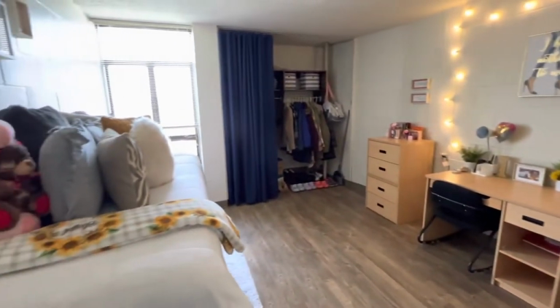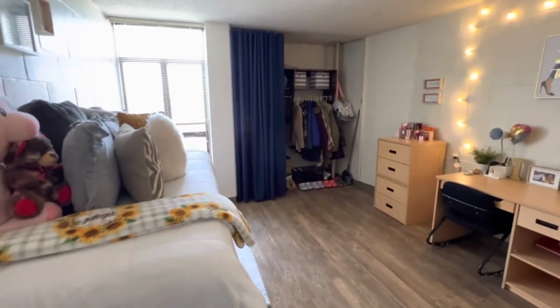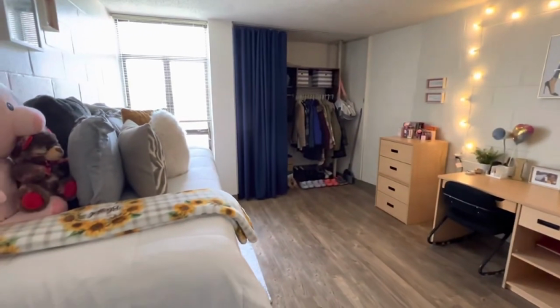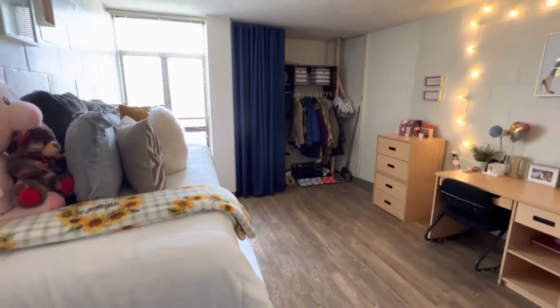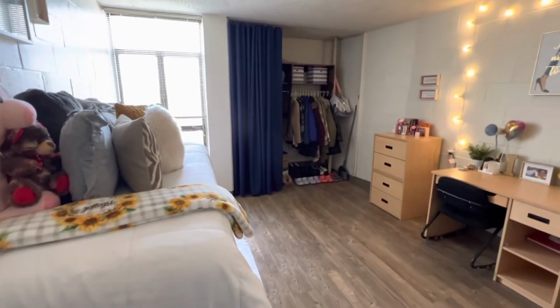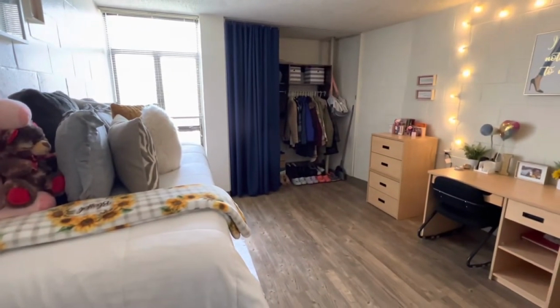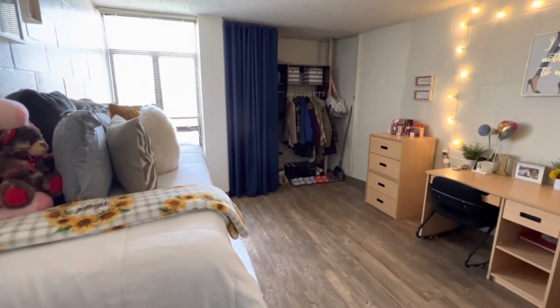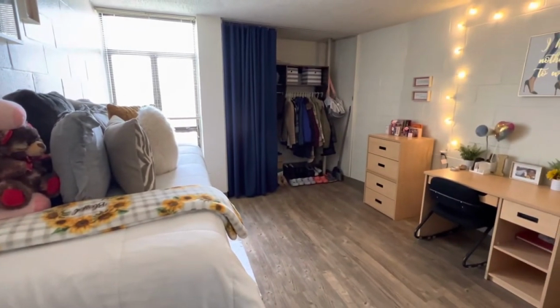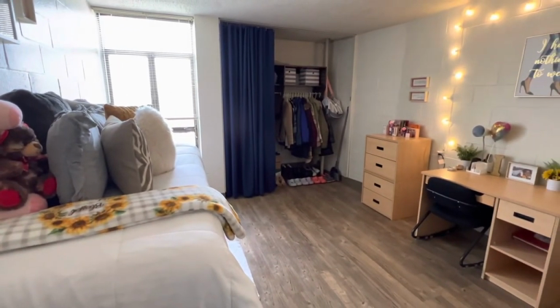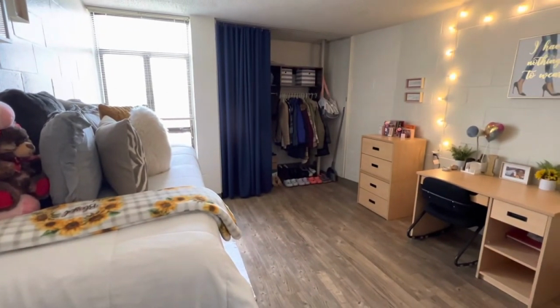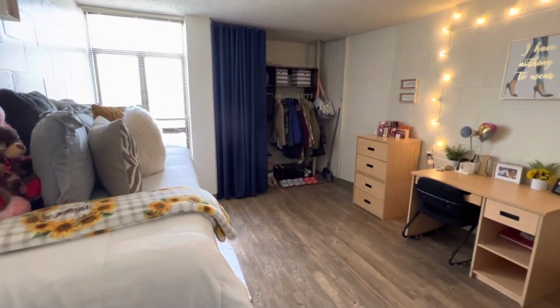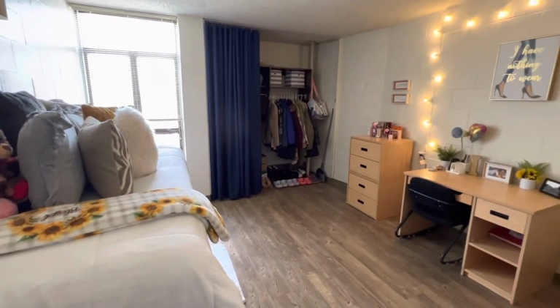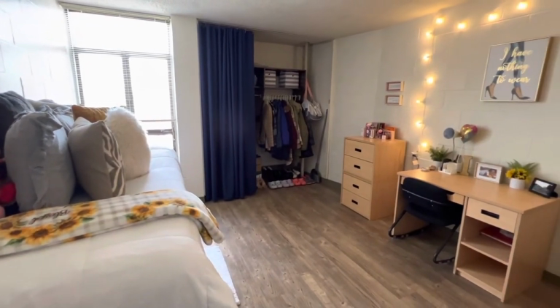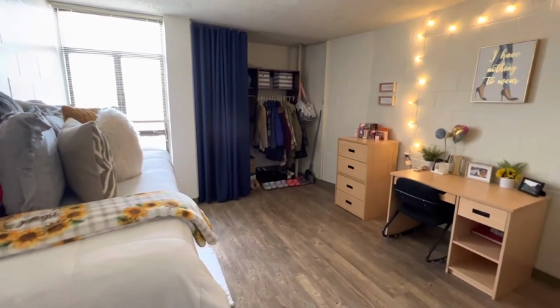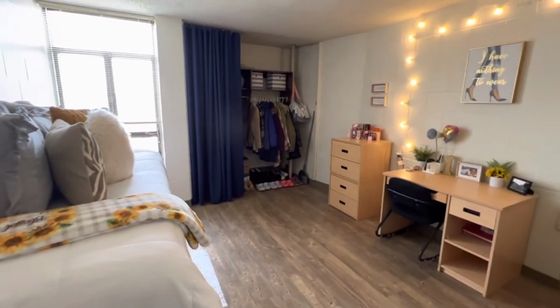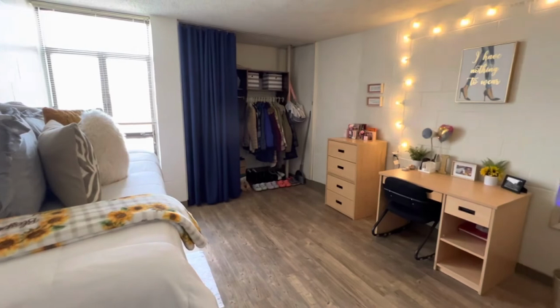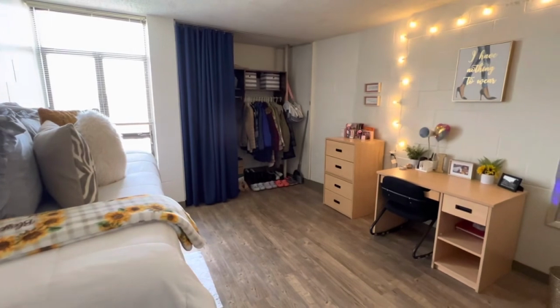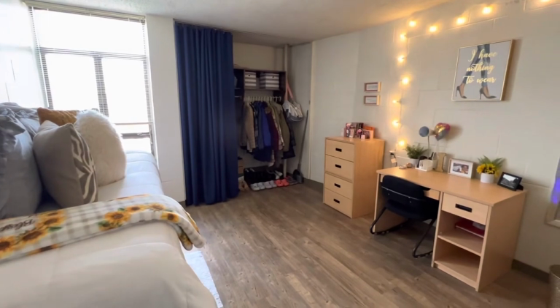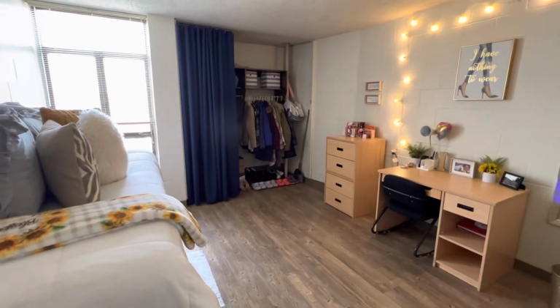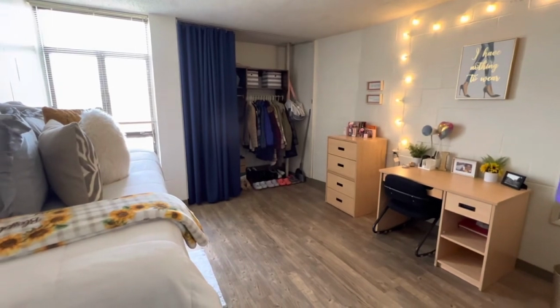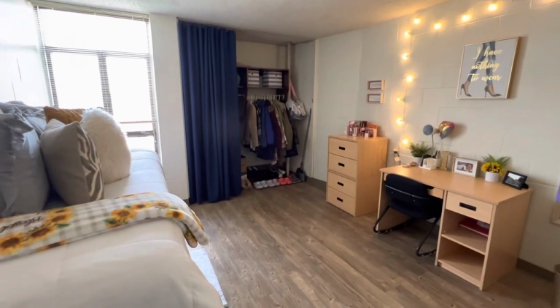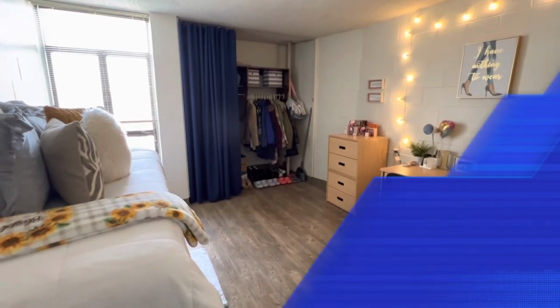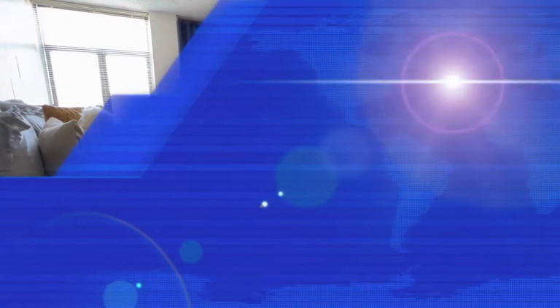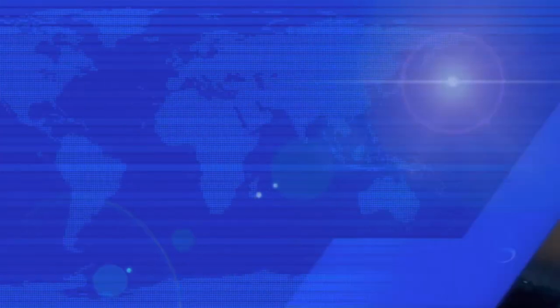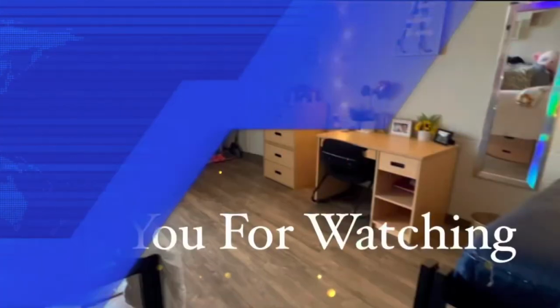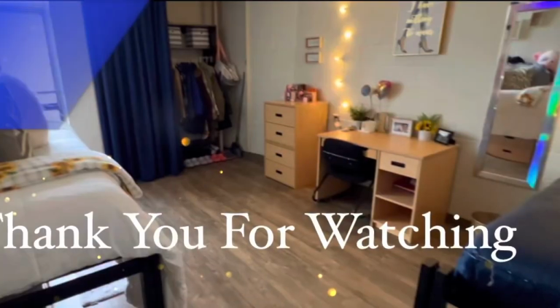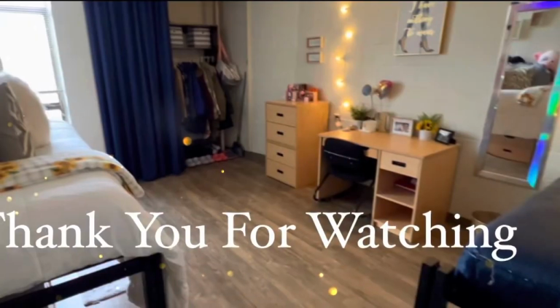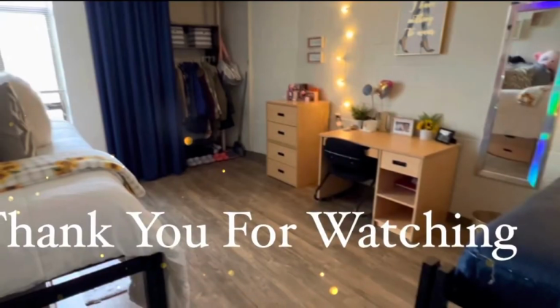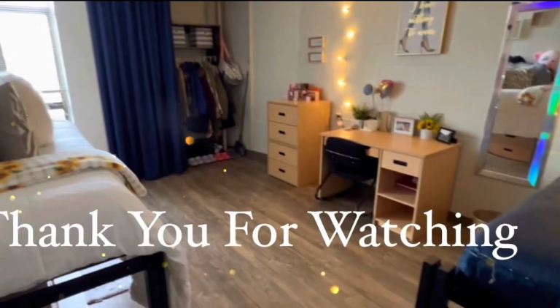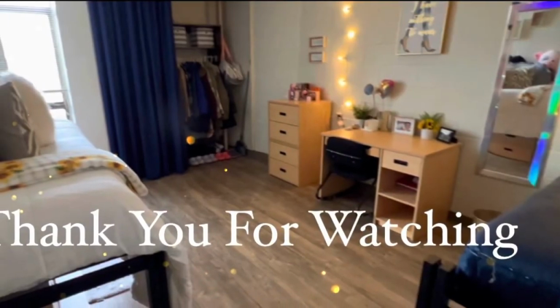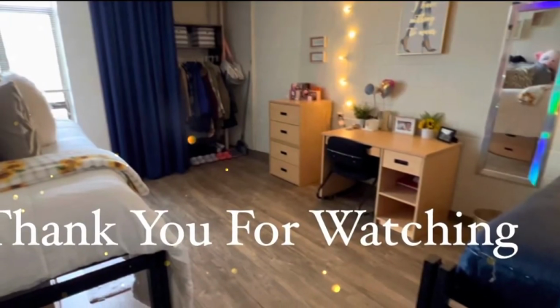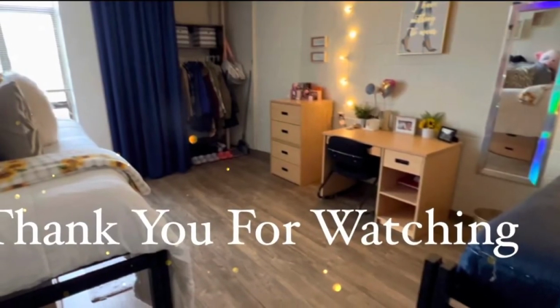Thanks for watching the video! See you next time! Bye!